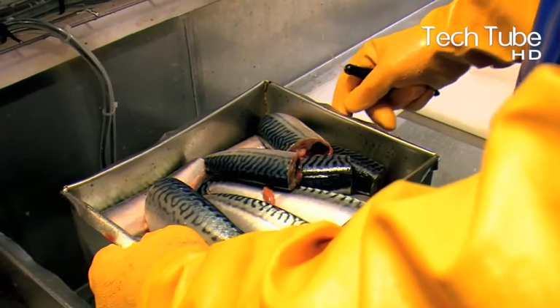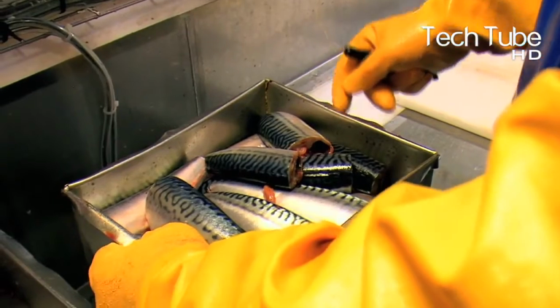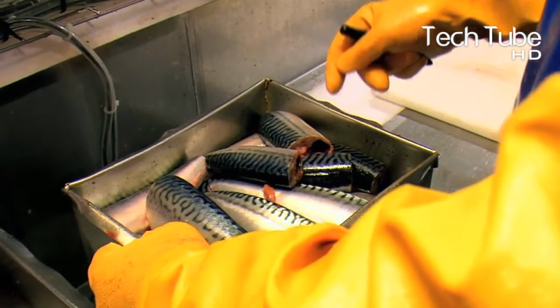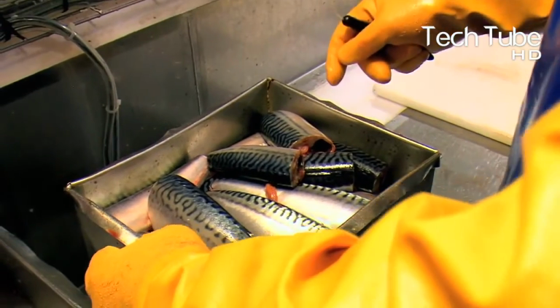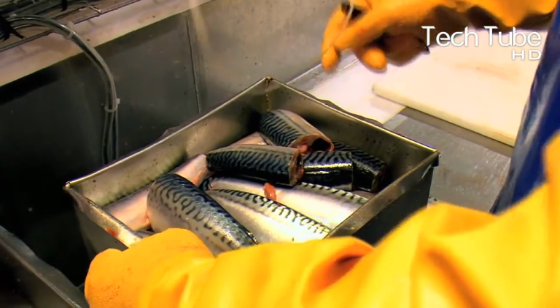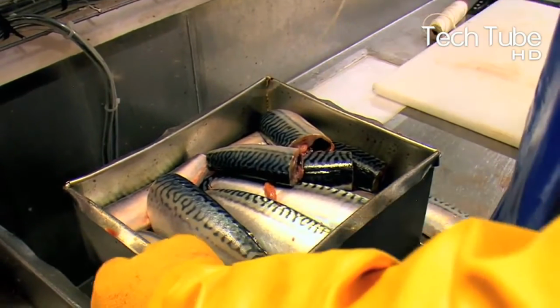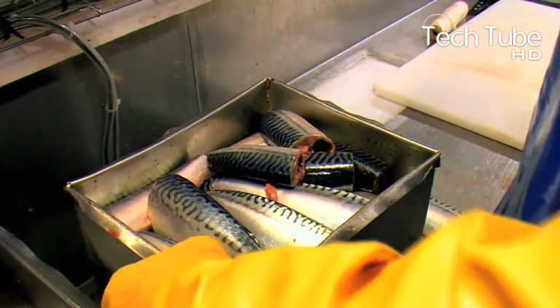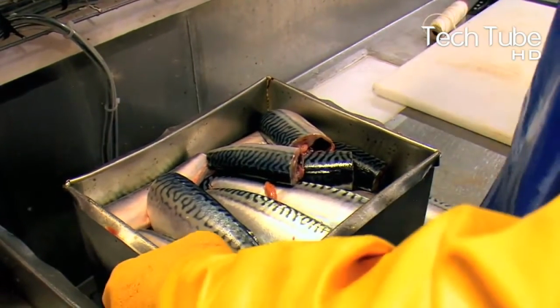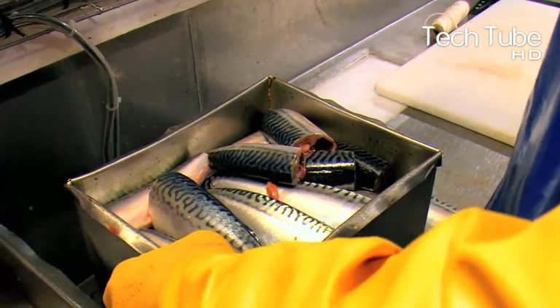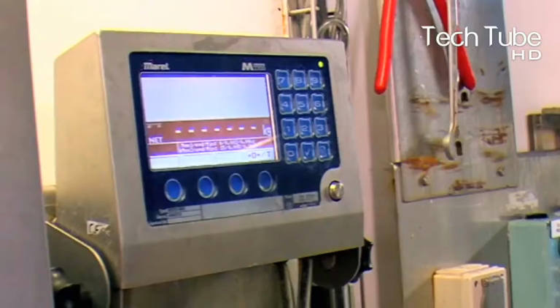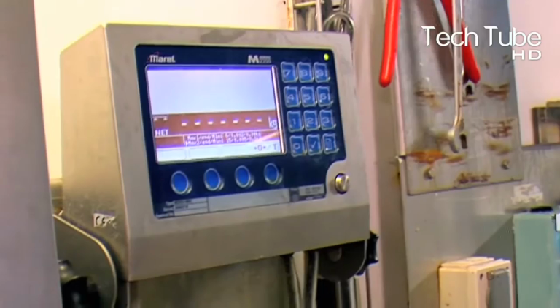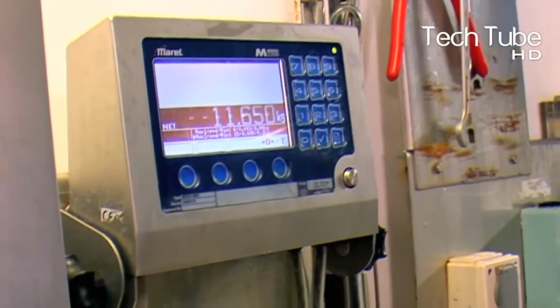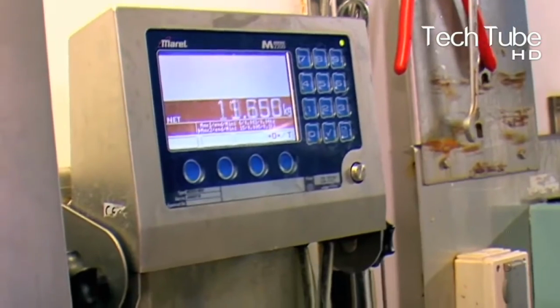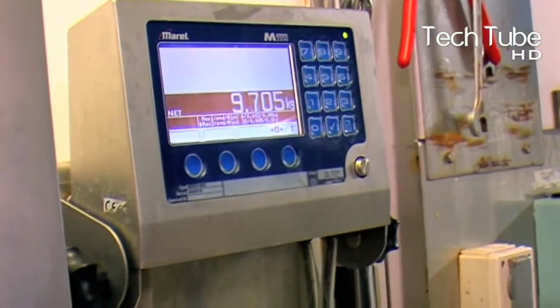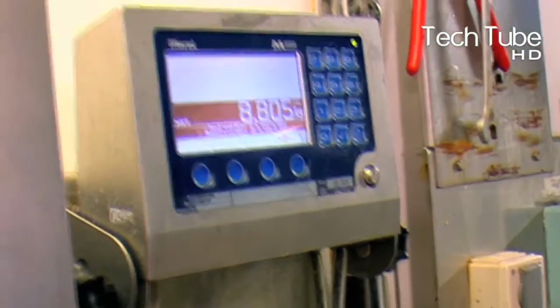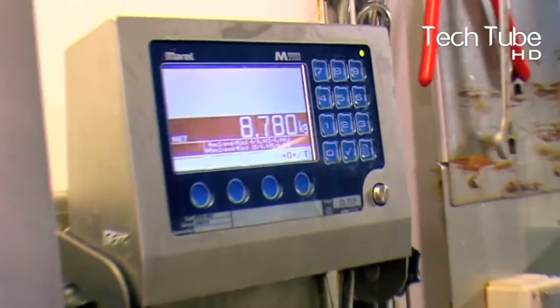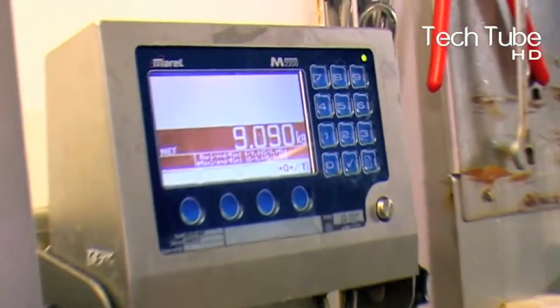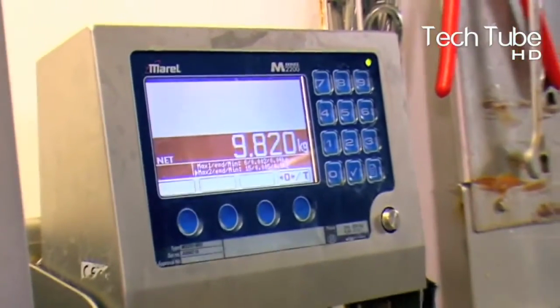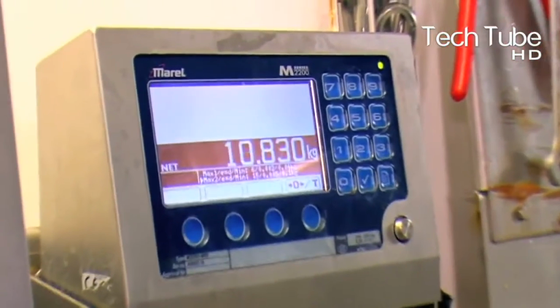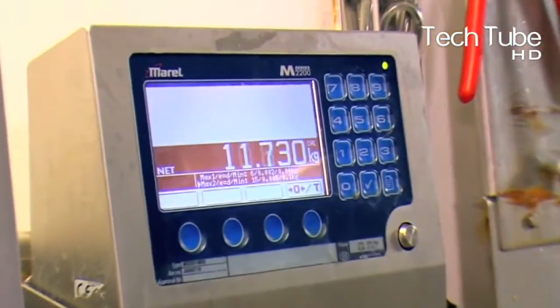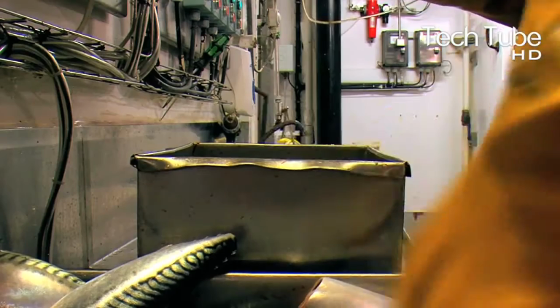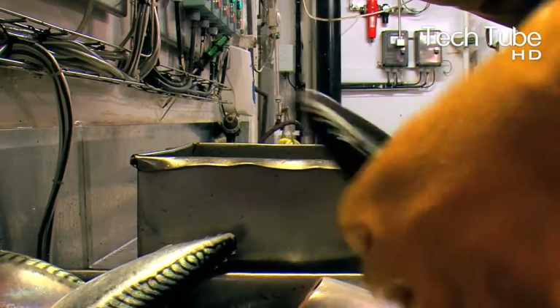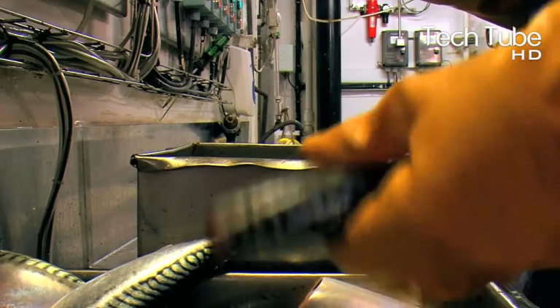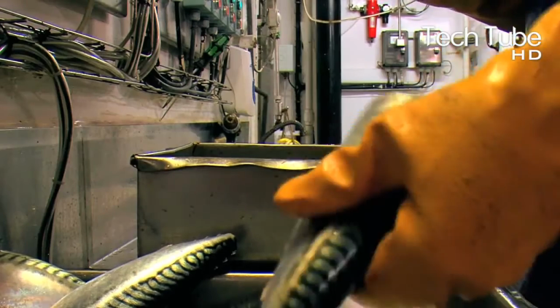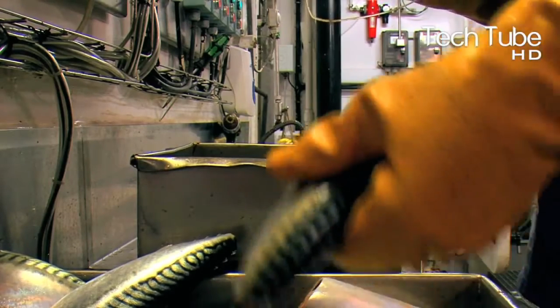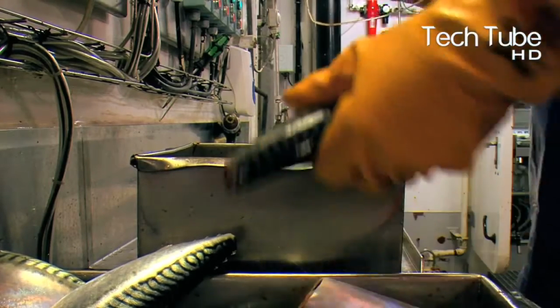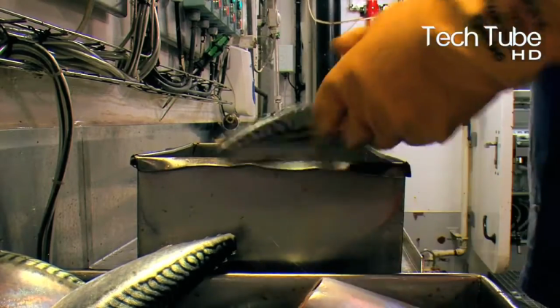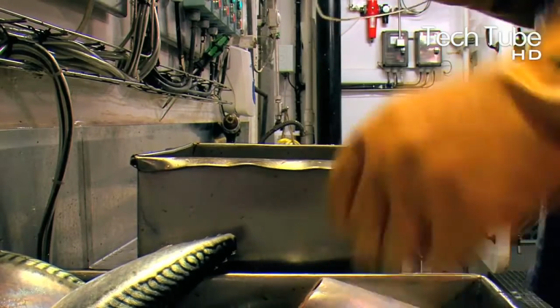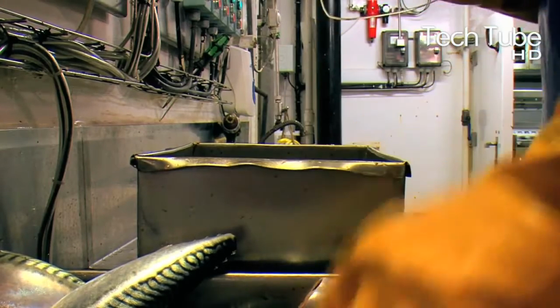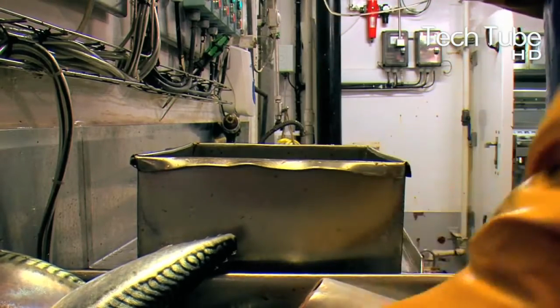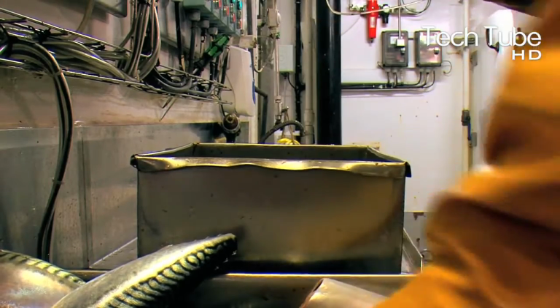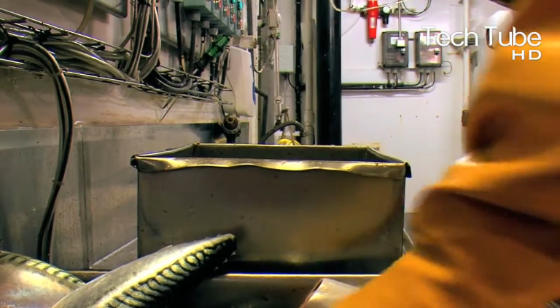Coming back to the fish, the fish are dried and their fins and tails are cut by several types of machinery.